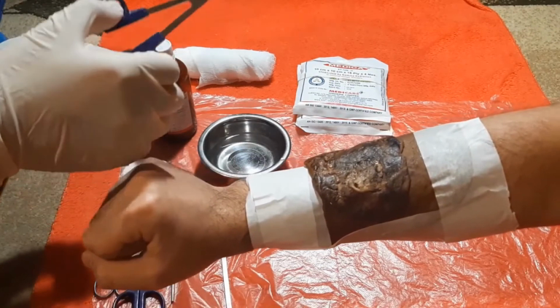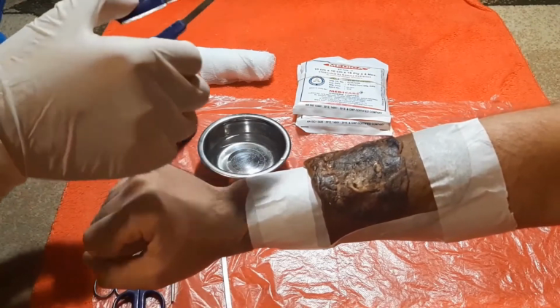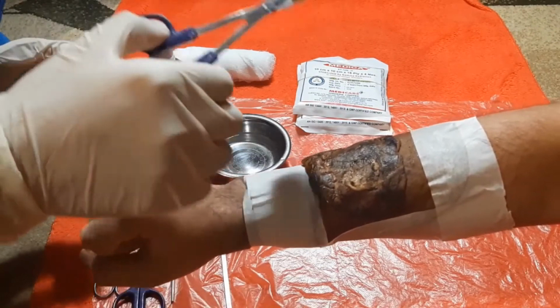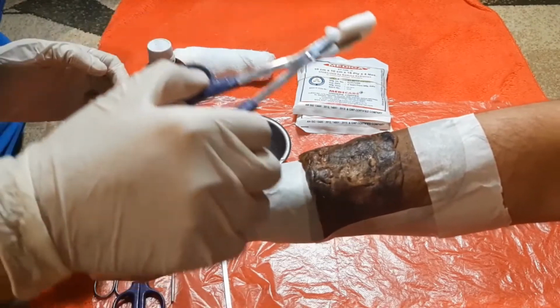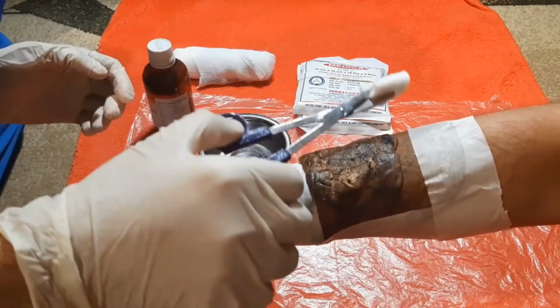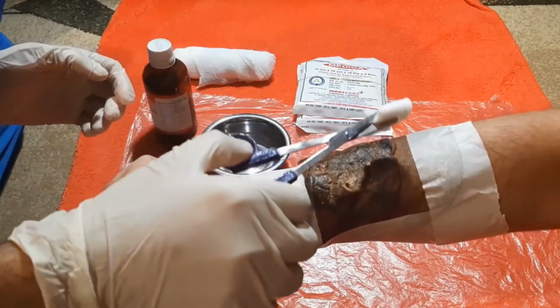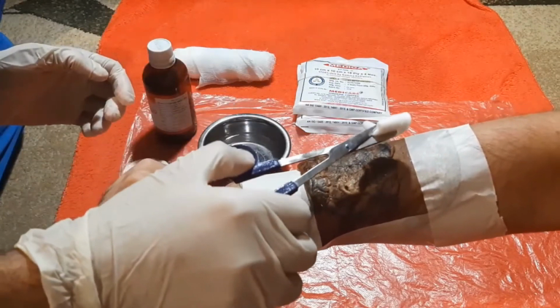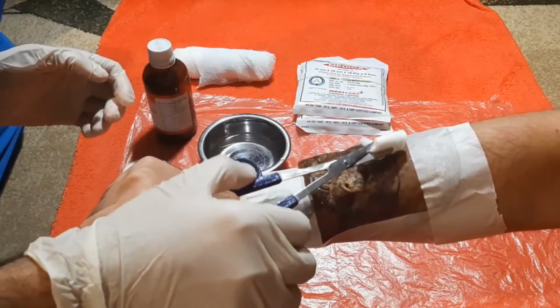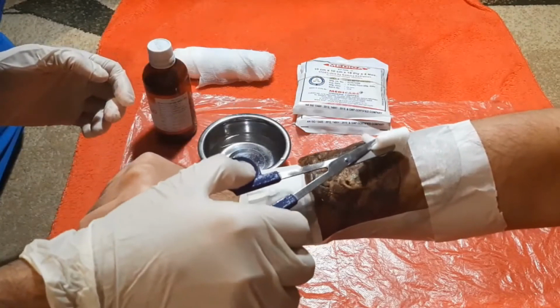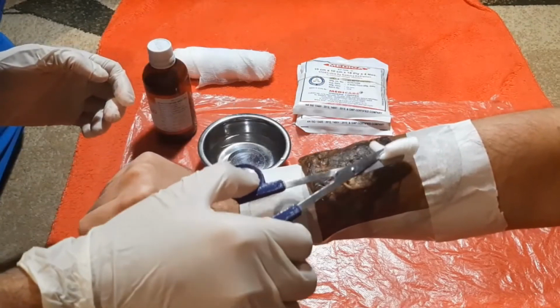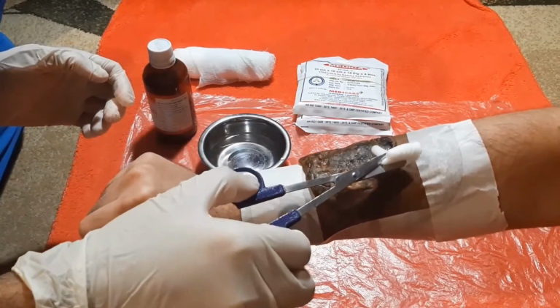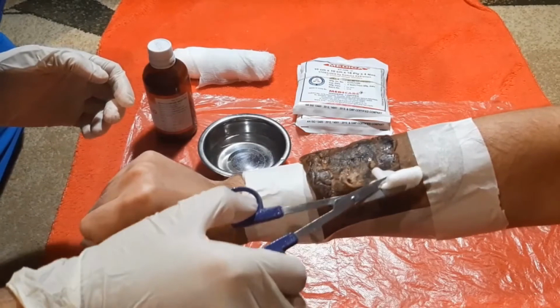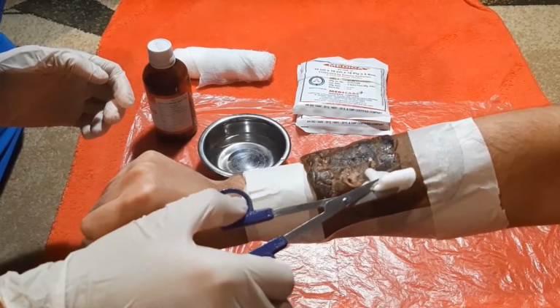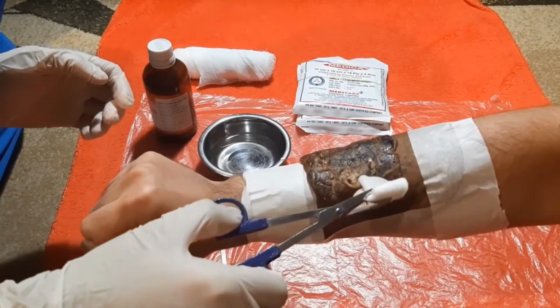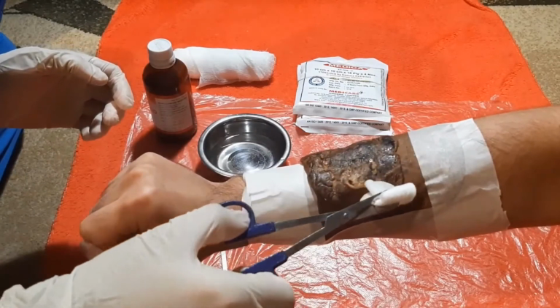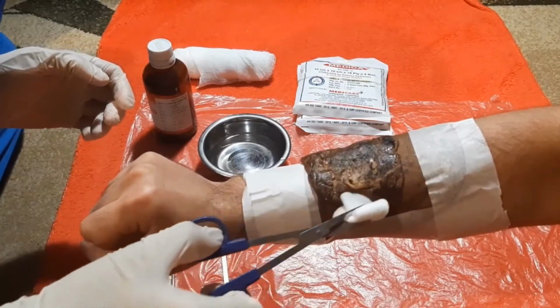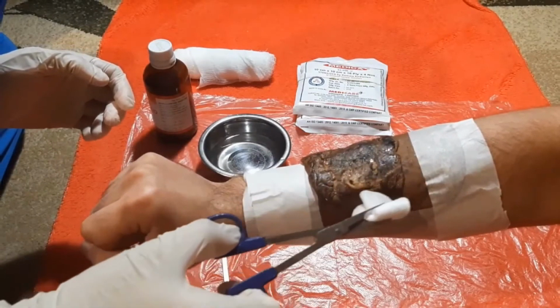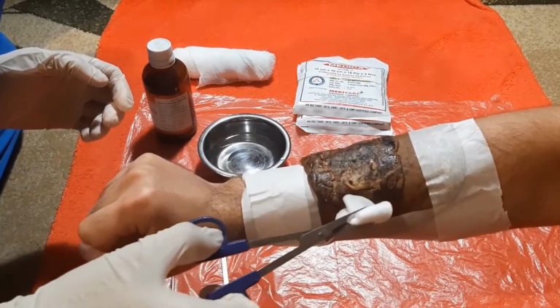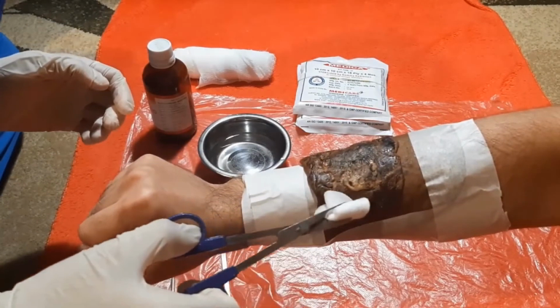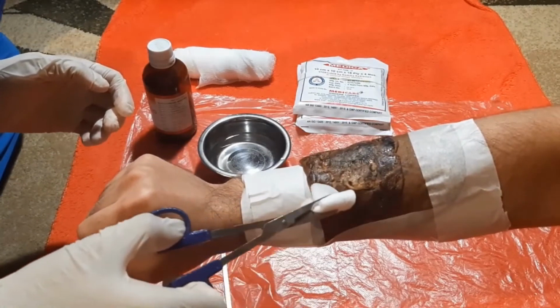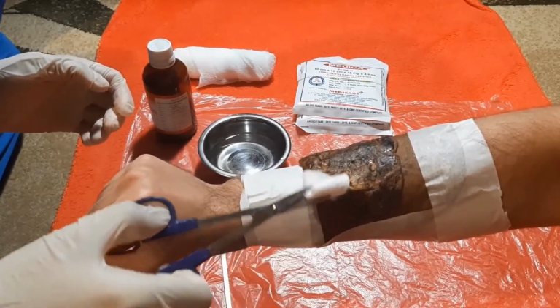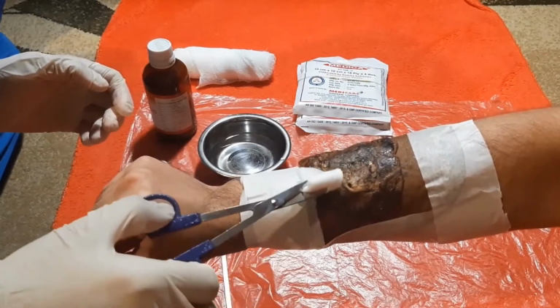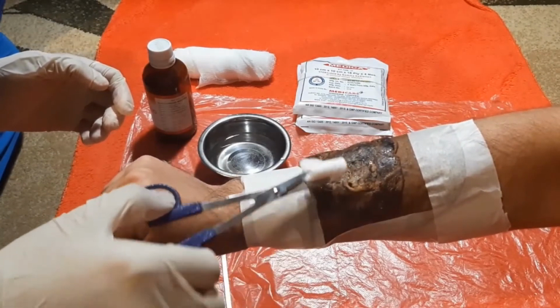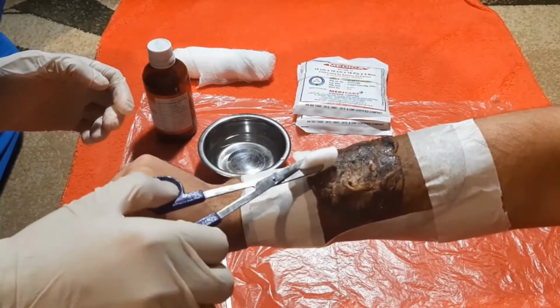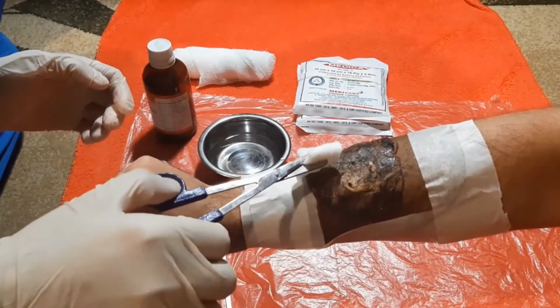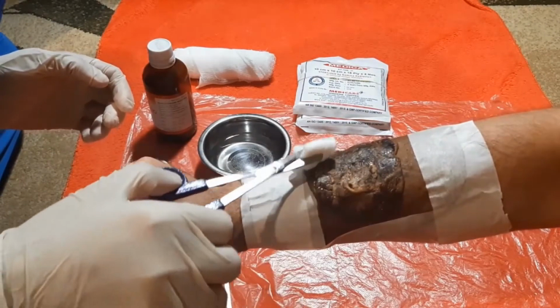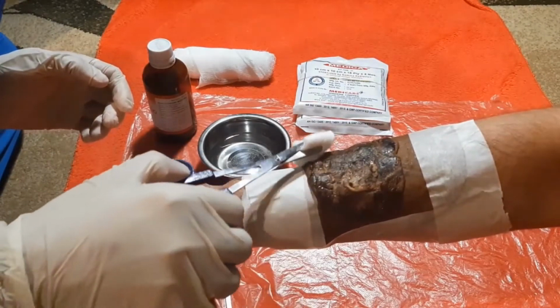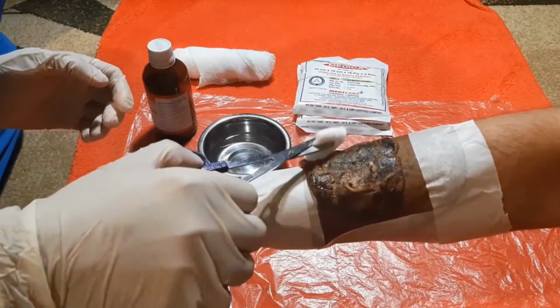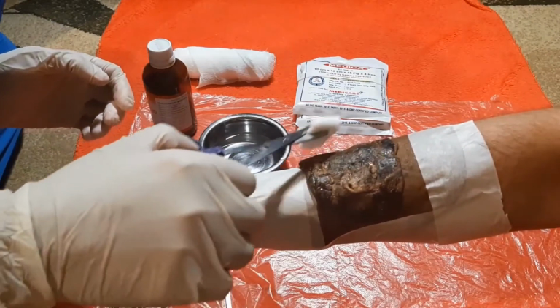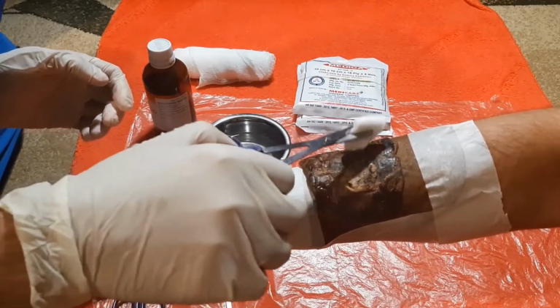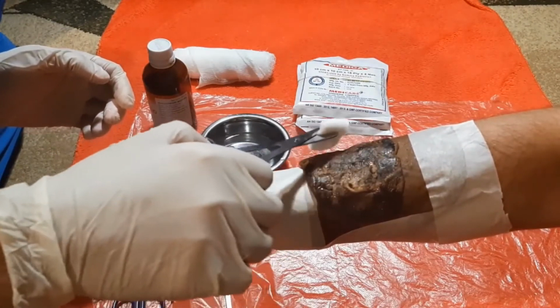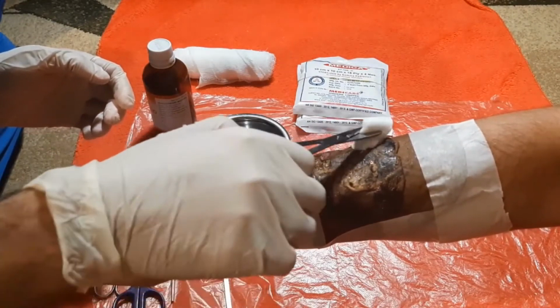Next, we apply an antiseptic solution such as chlorhexidine or betadine on the wound.